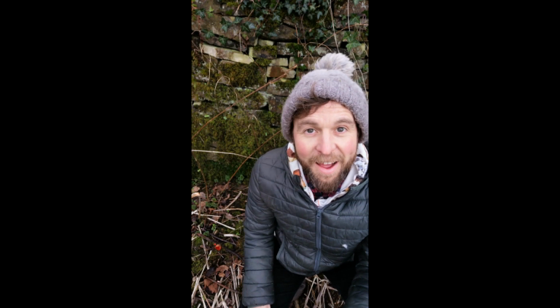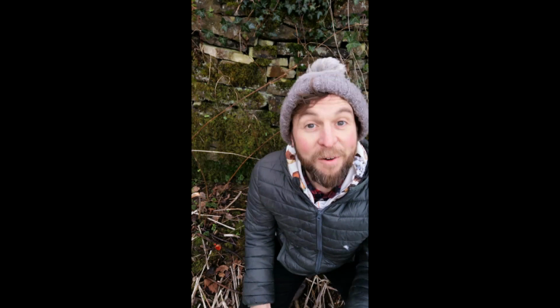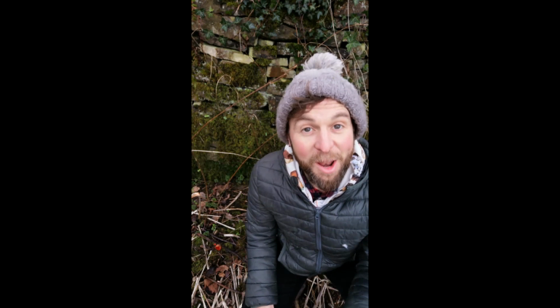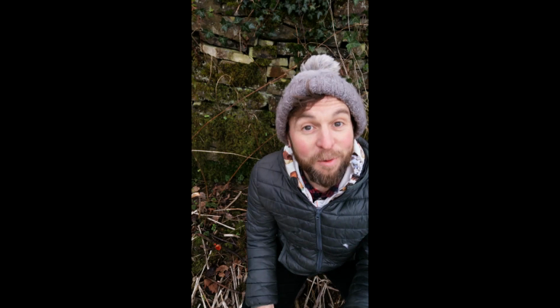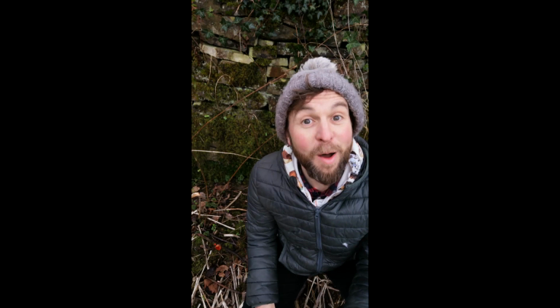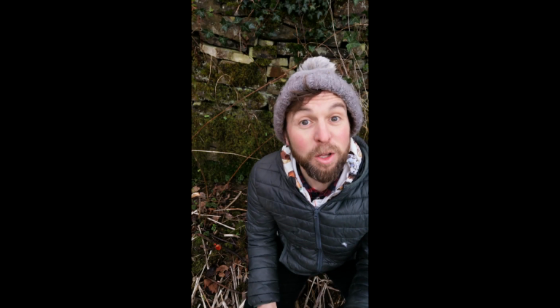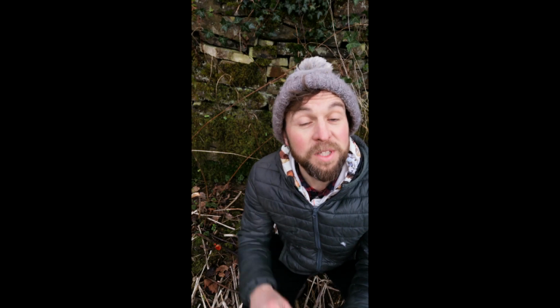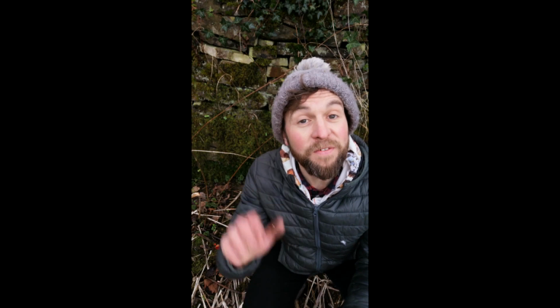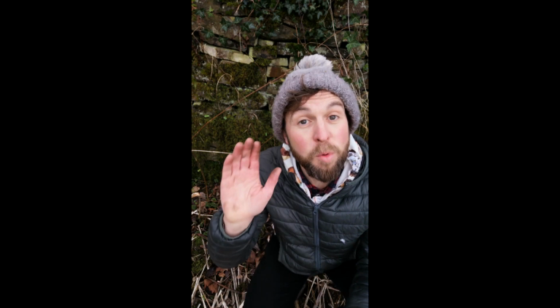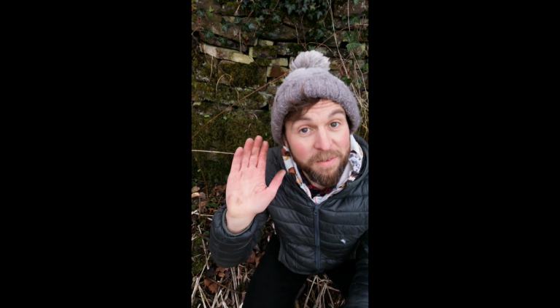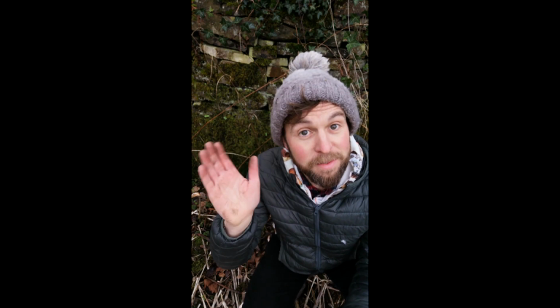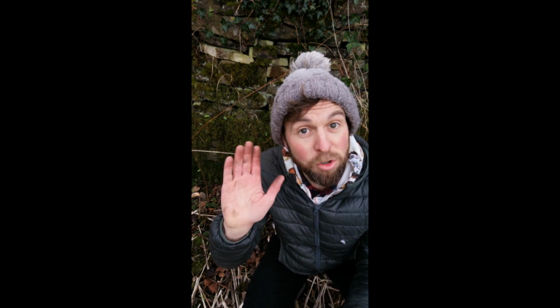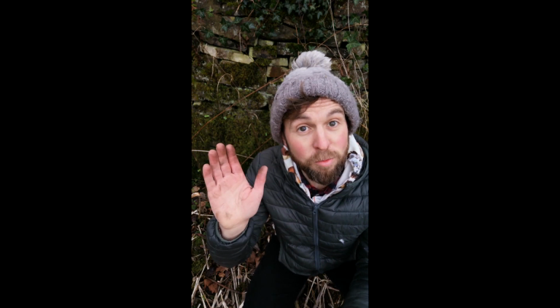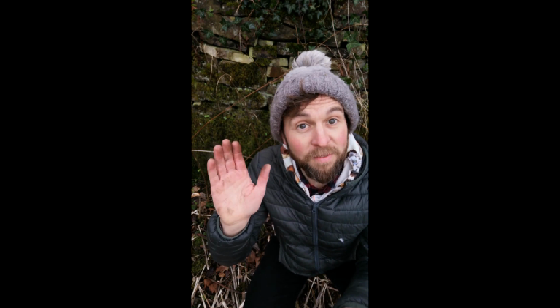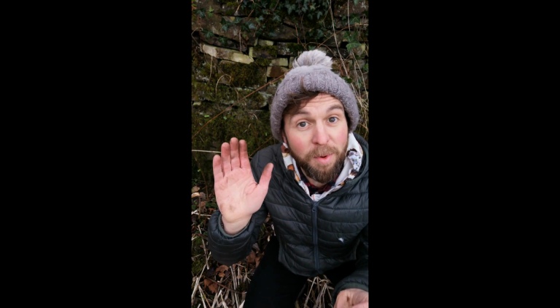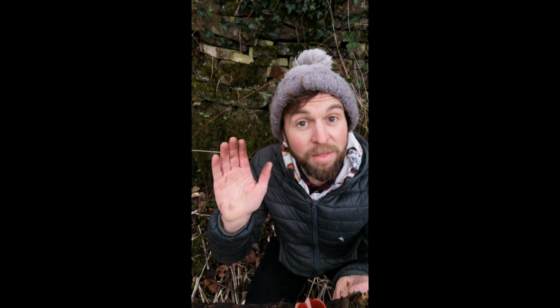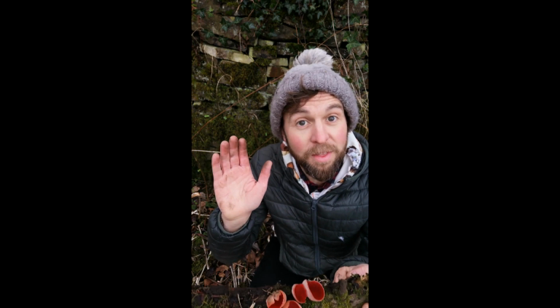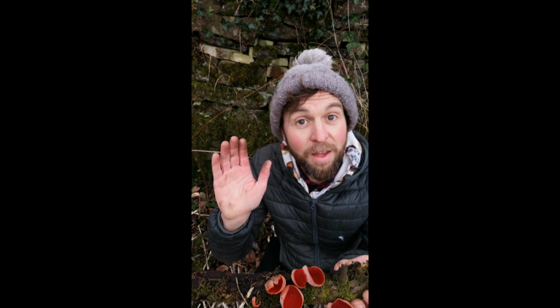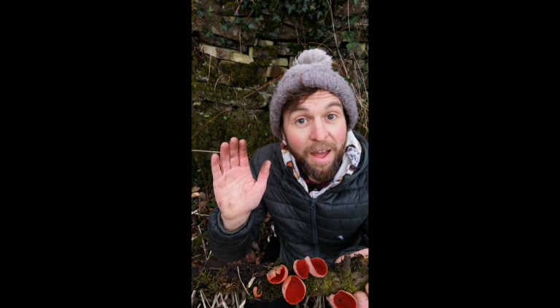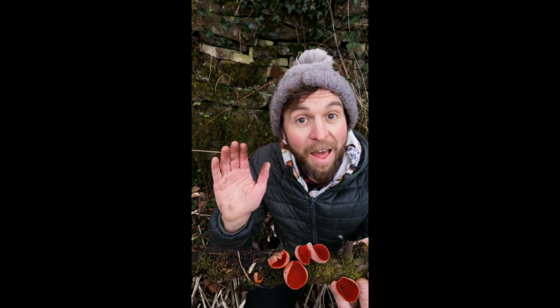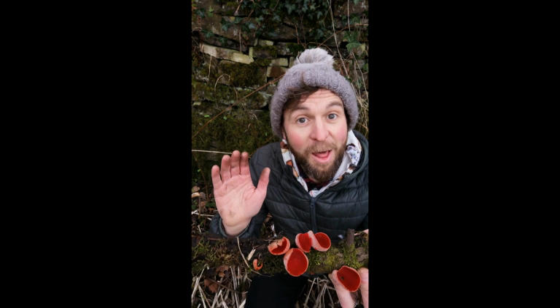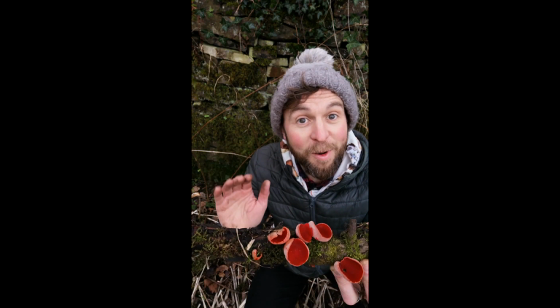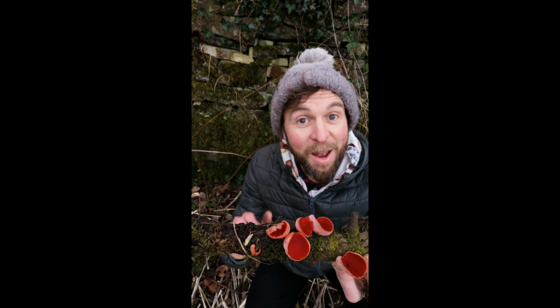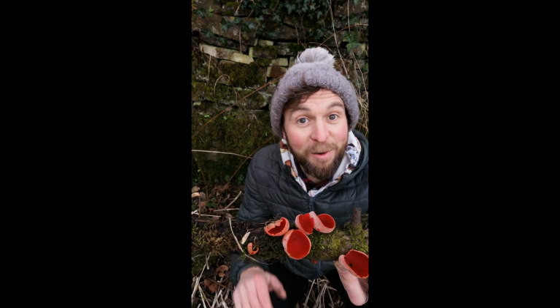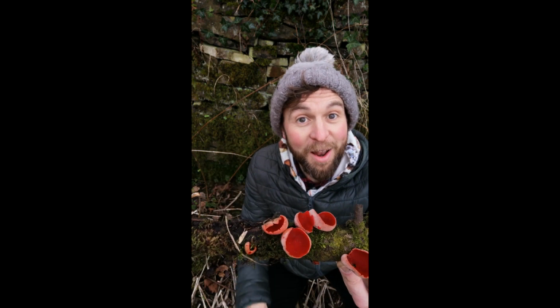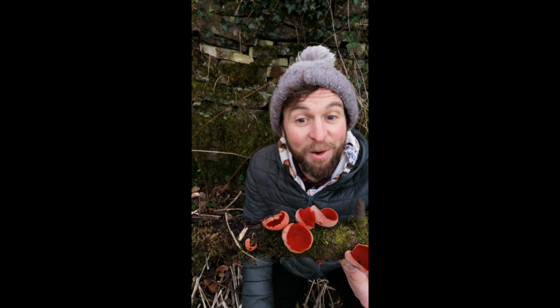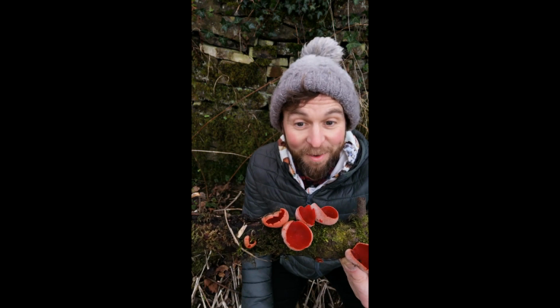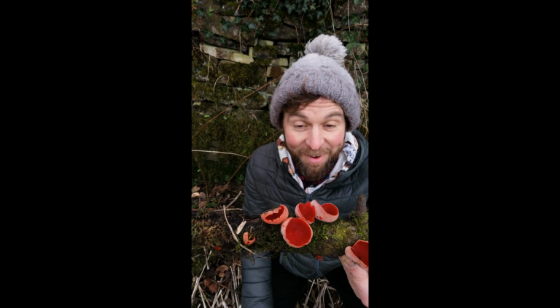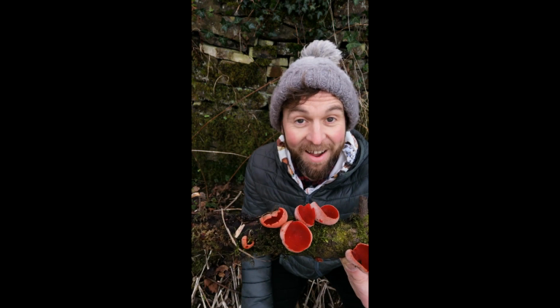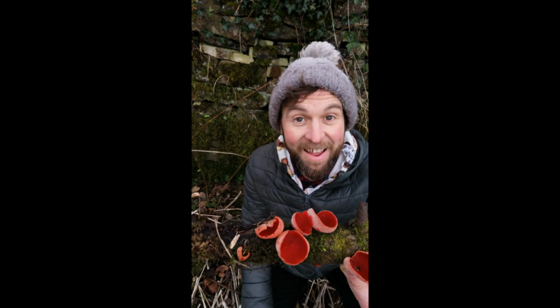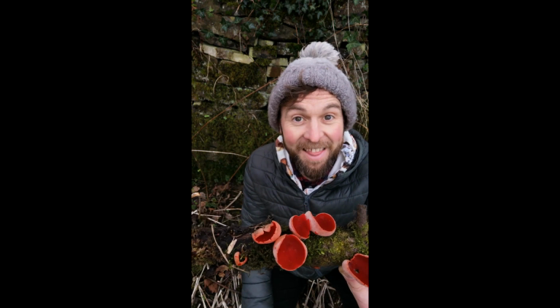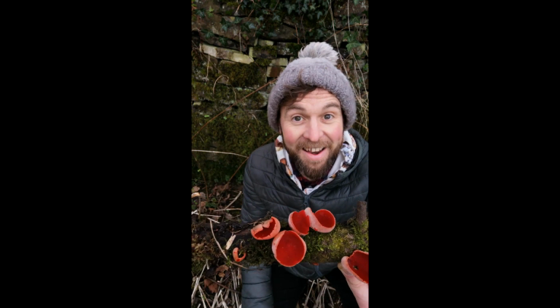Hello and welcome to February's Mushroom of the Month. Hello, hello, hello - what have we got here then?